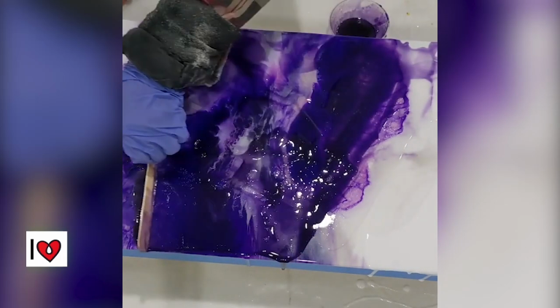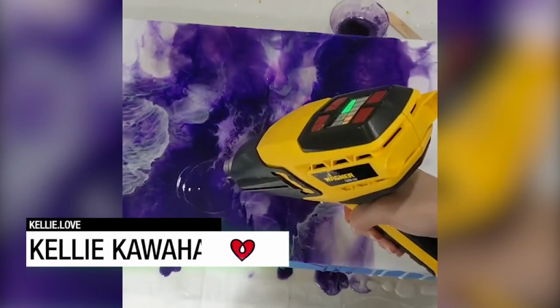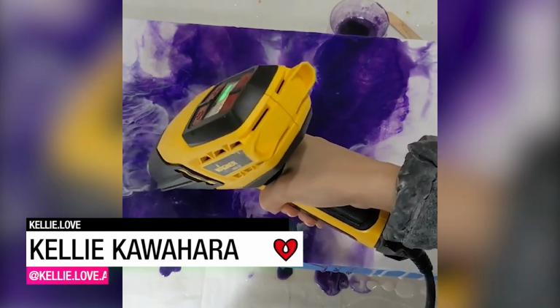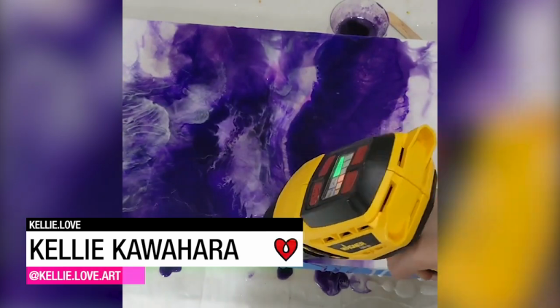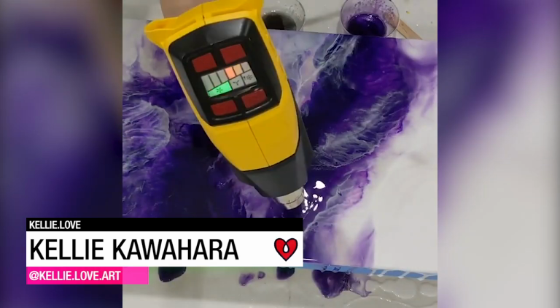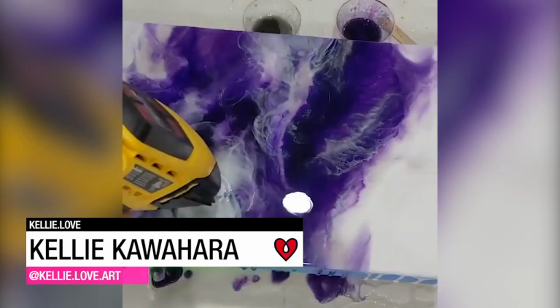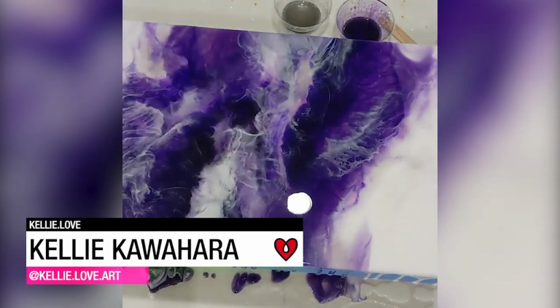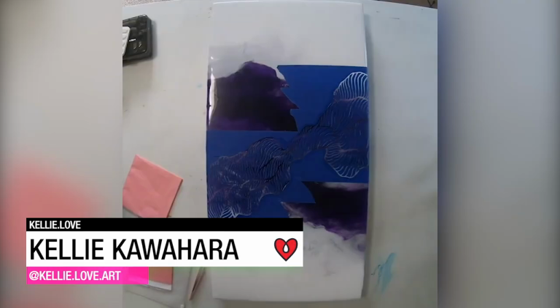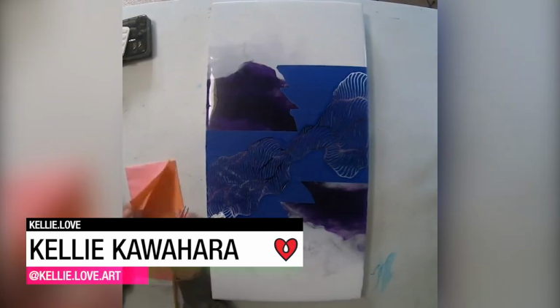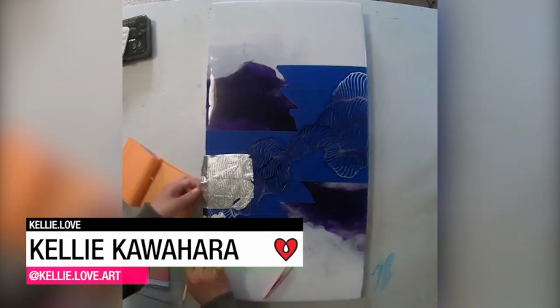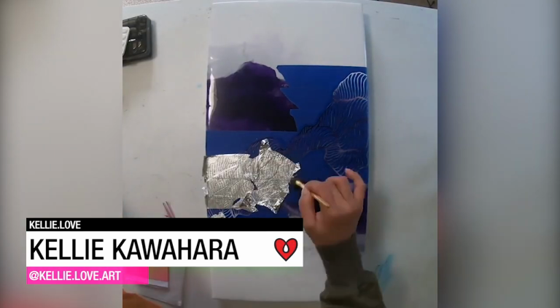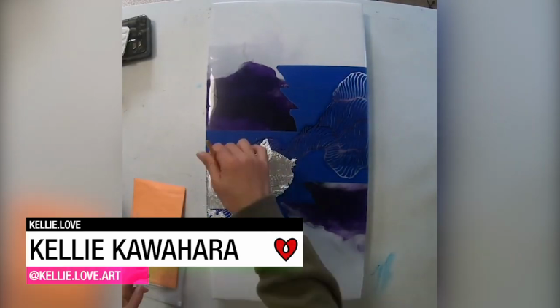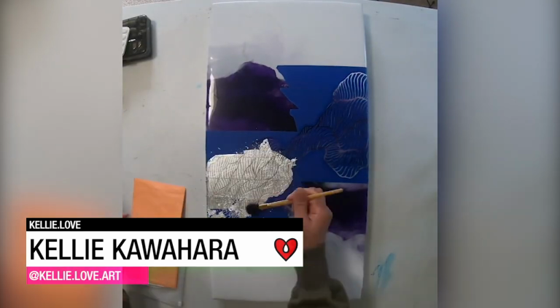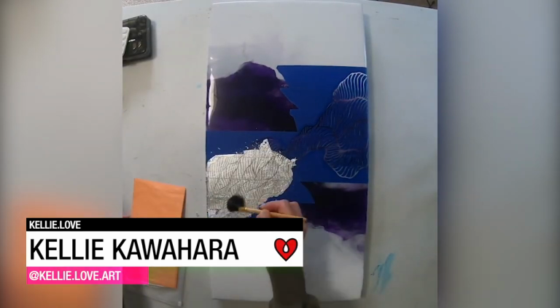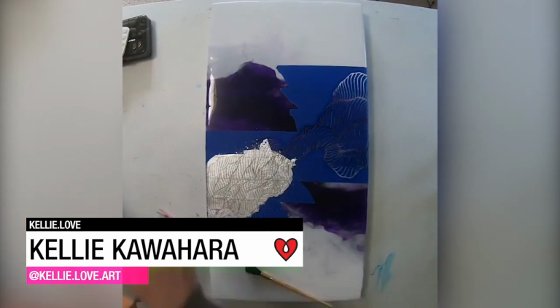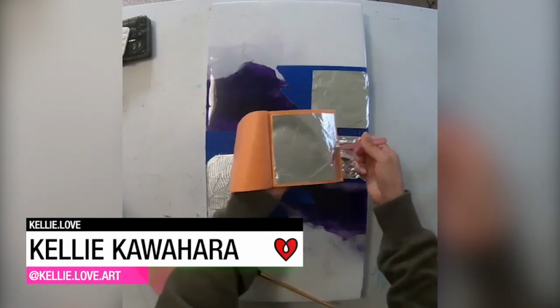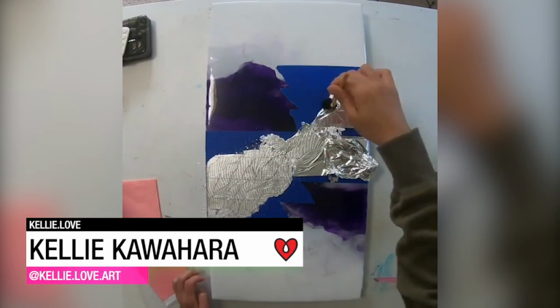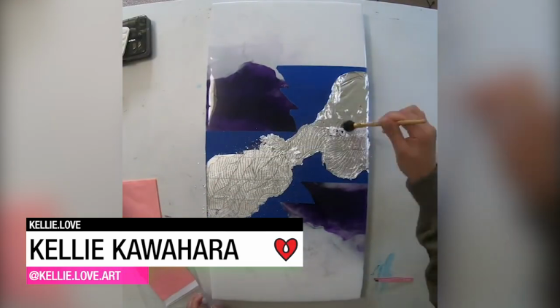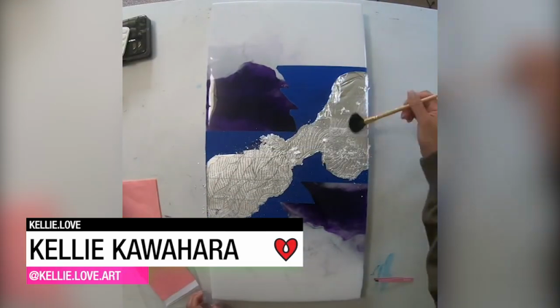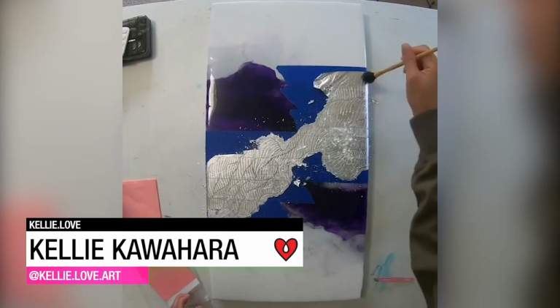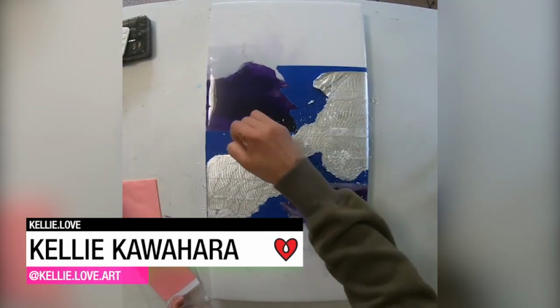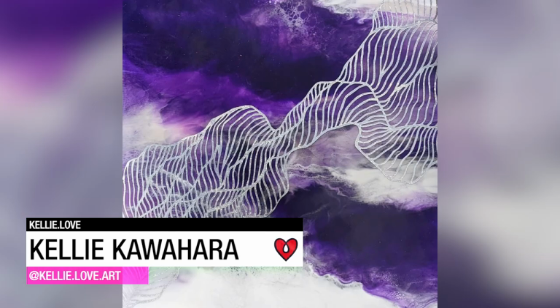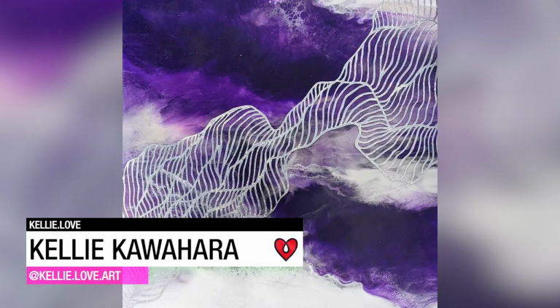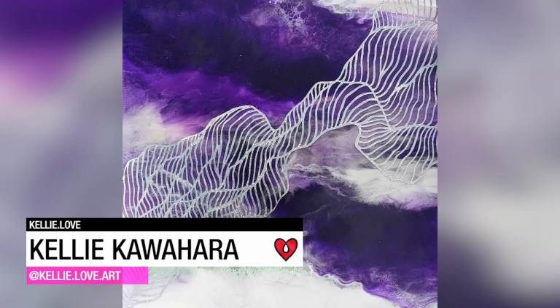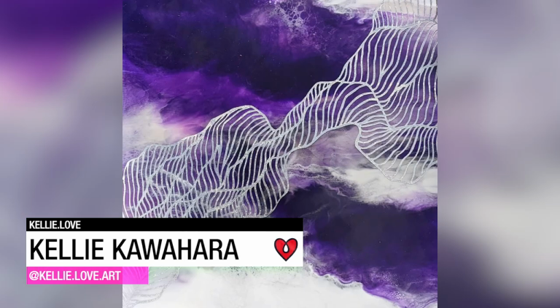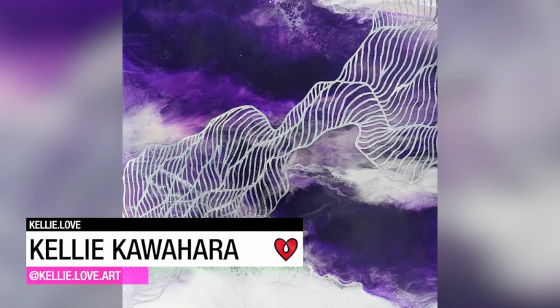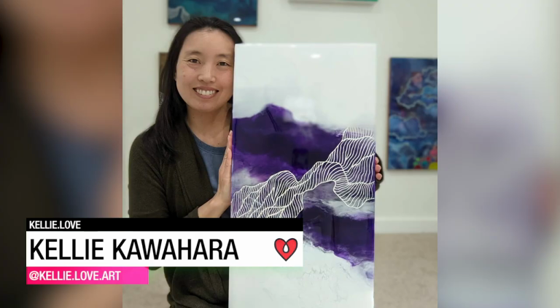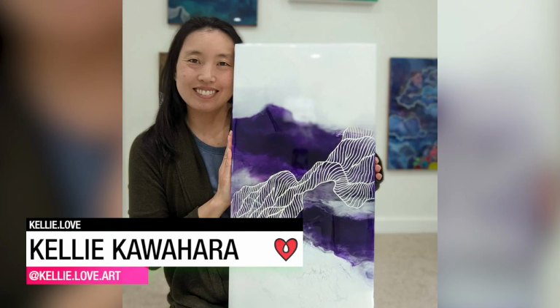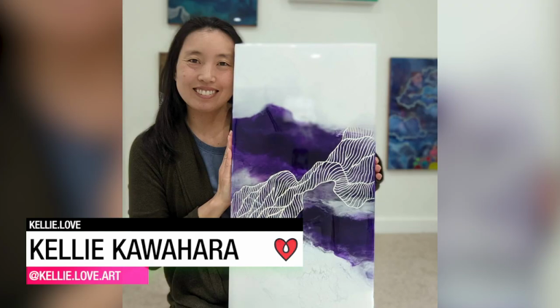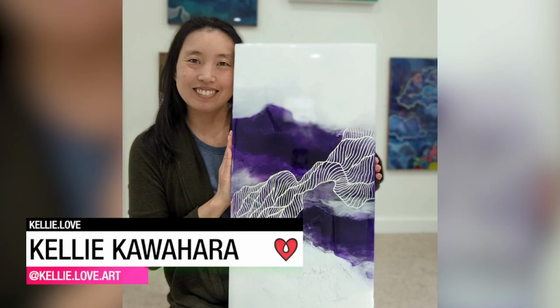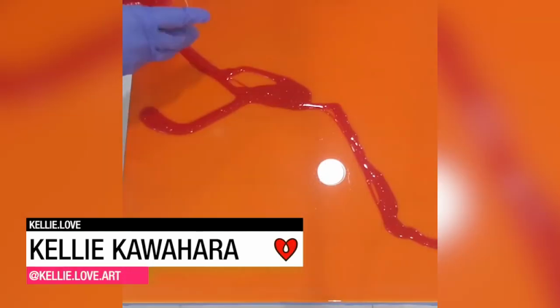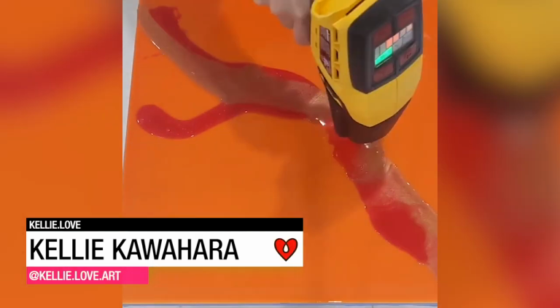Kelly Kawahara used art resin to create two multi-layered resin pour paintings, each with a carefully laid metallic leaf design.